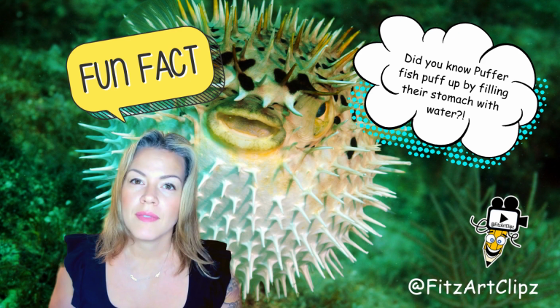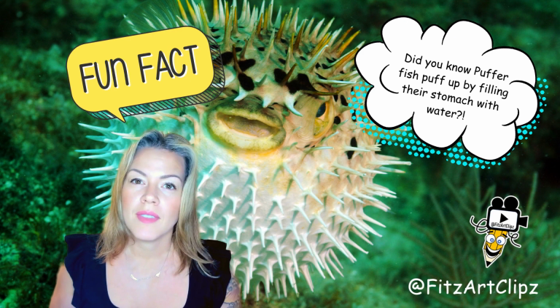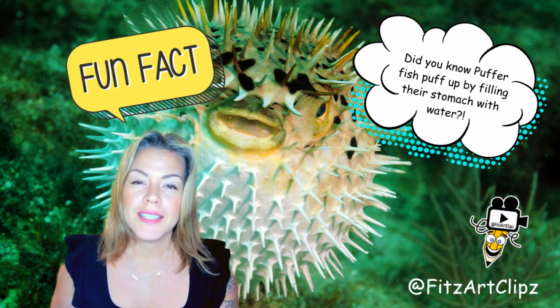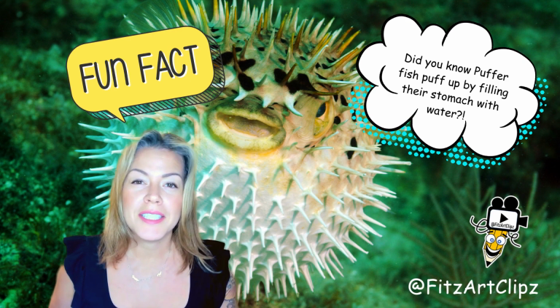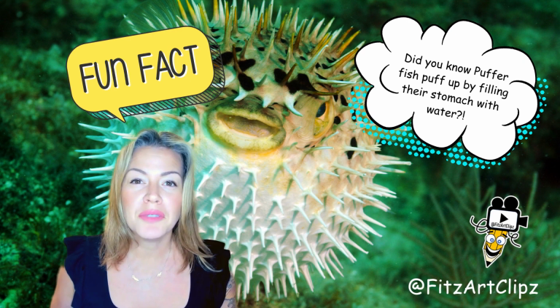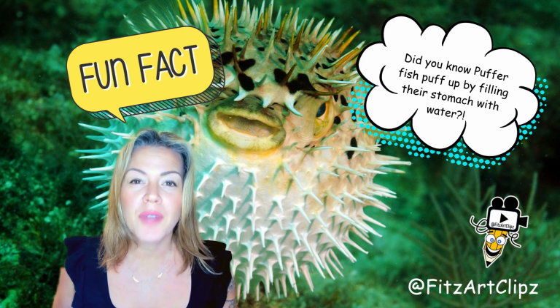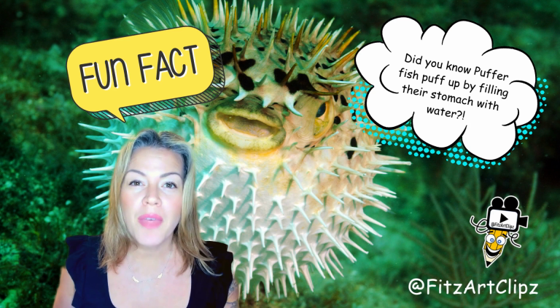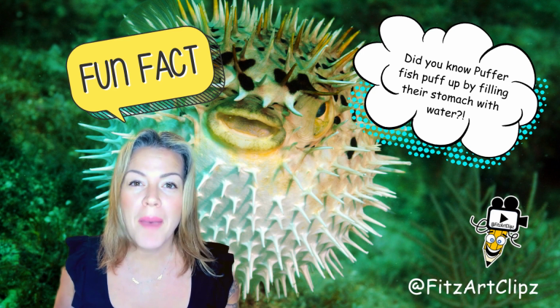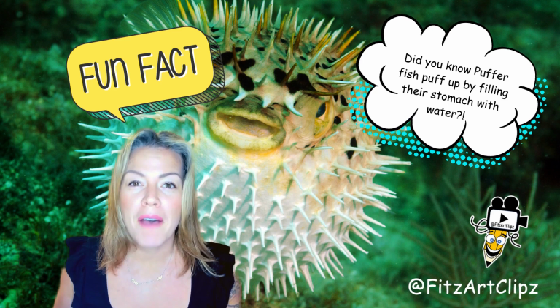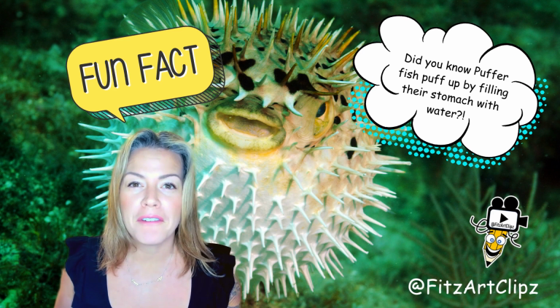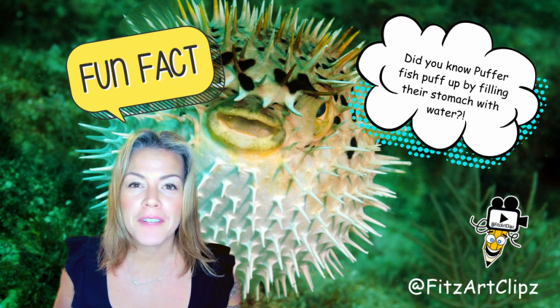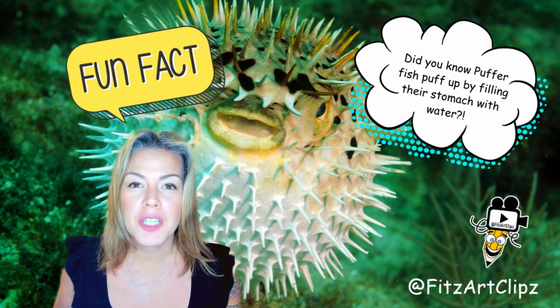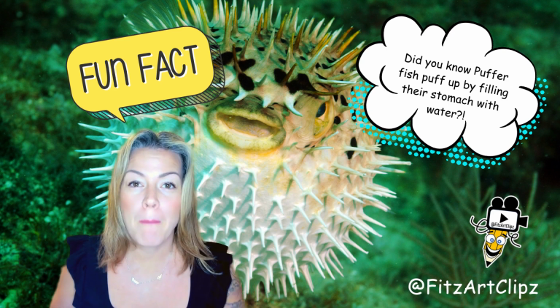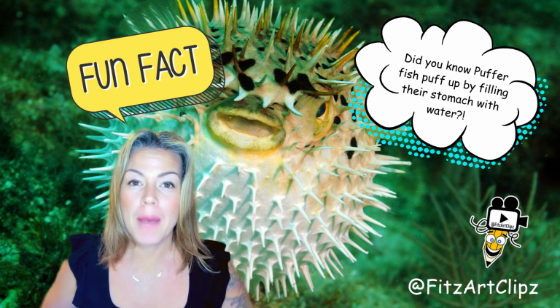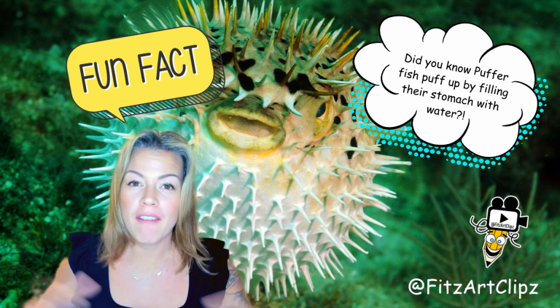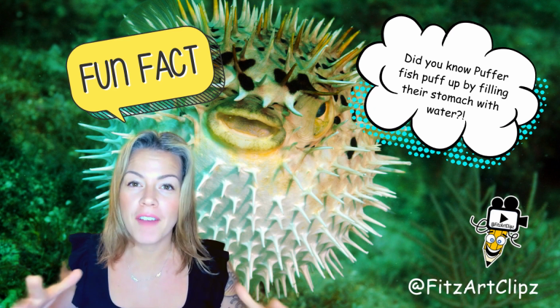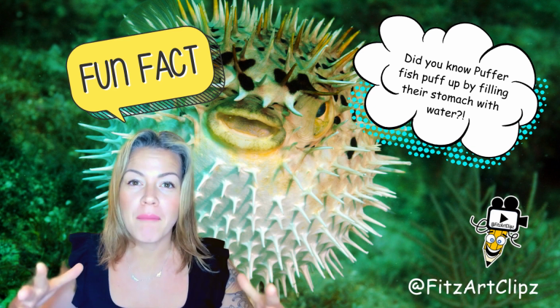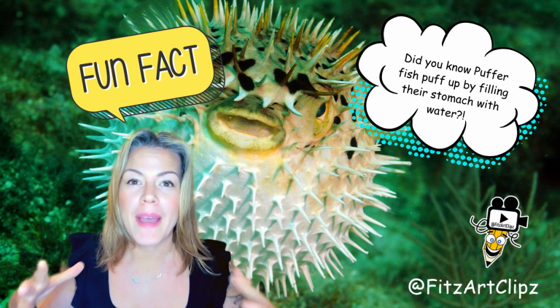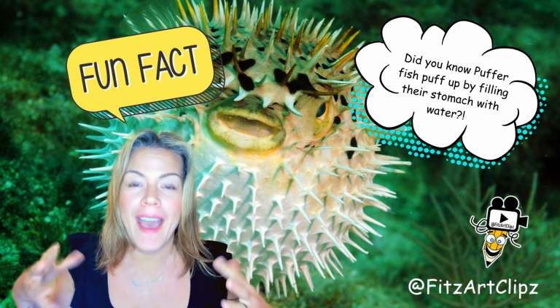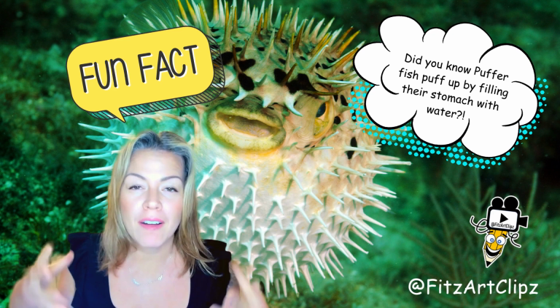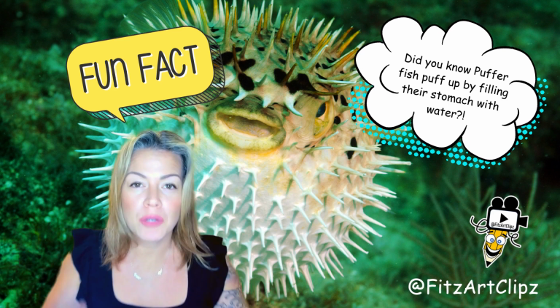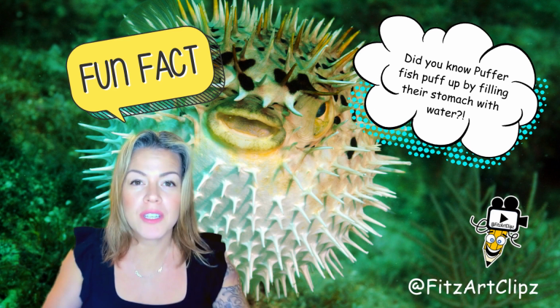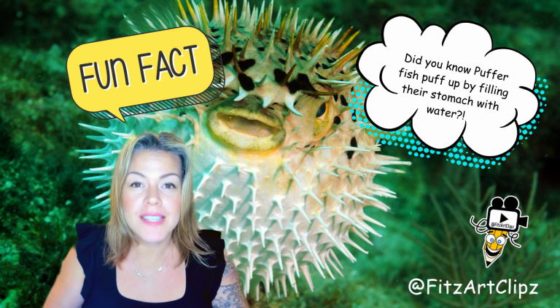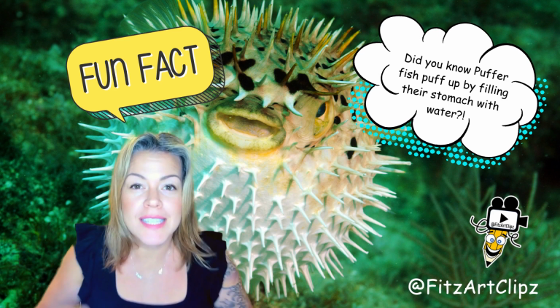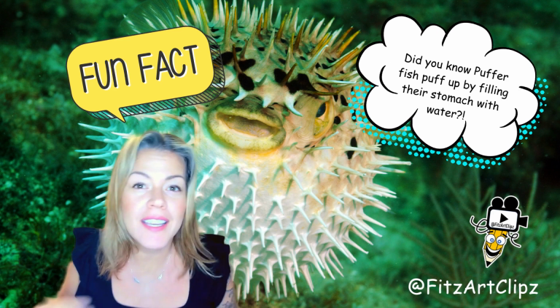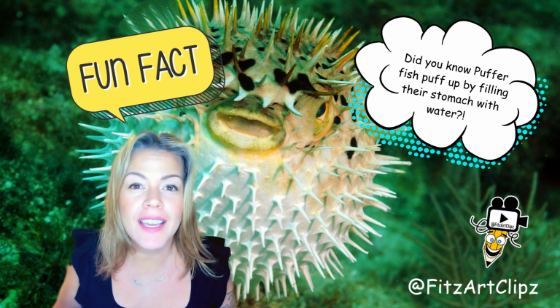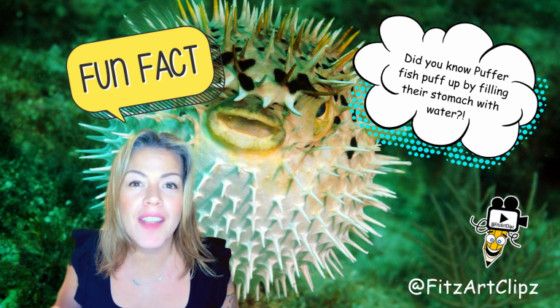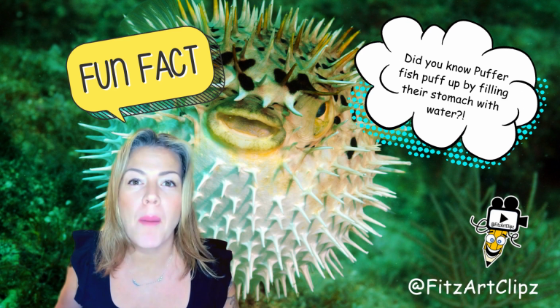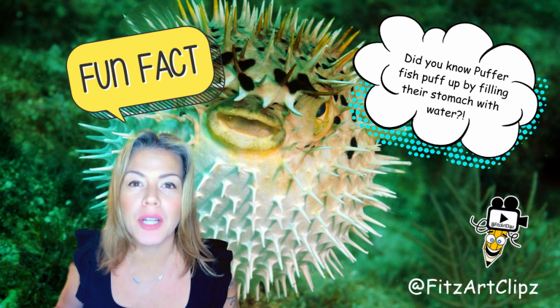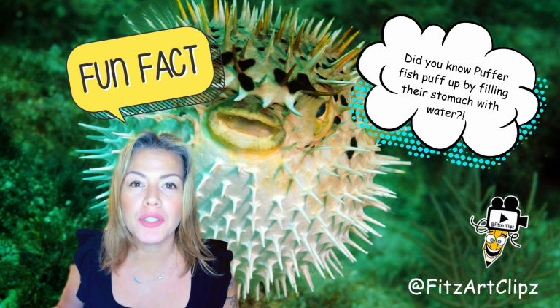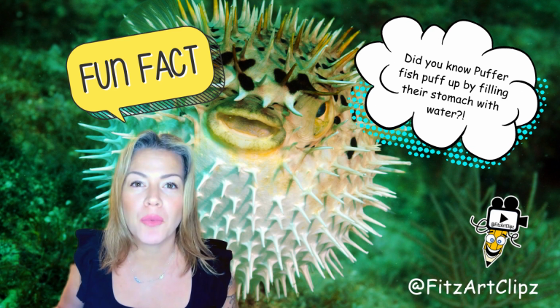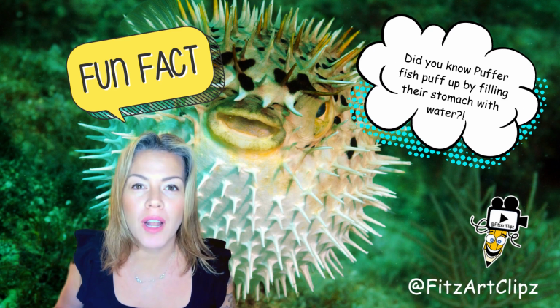Did you know that puffer fish puff up by actually sucking in a bunch of water?